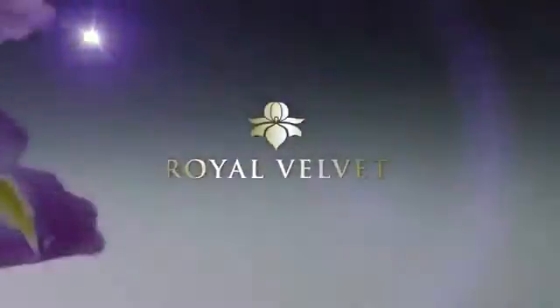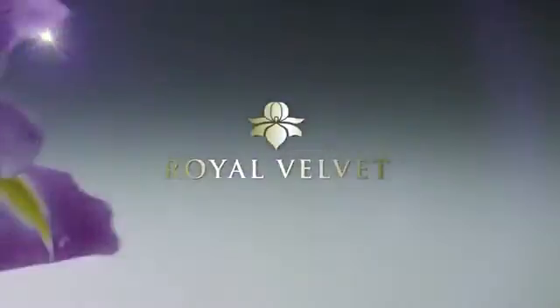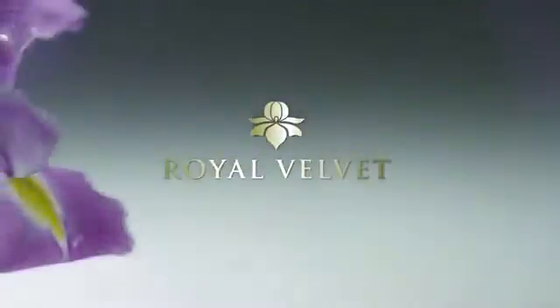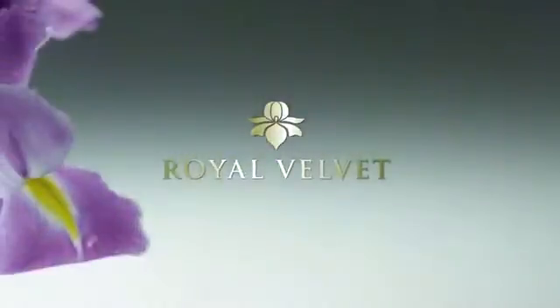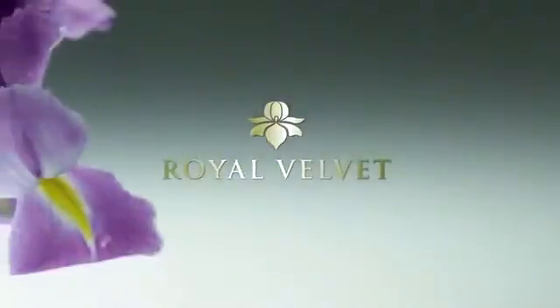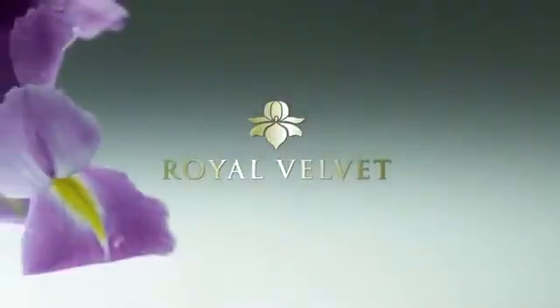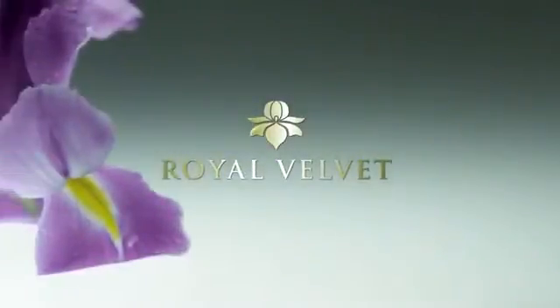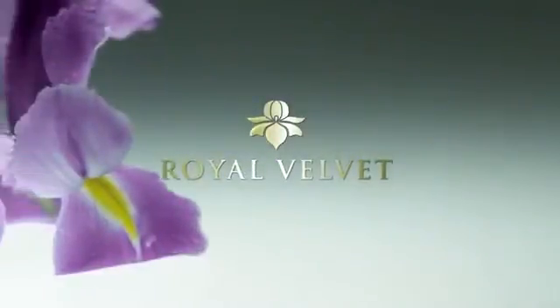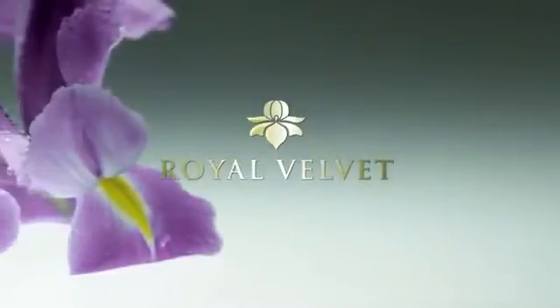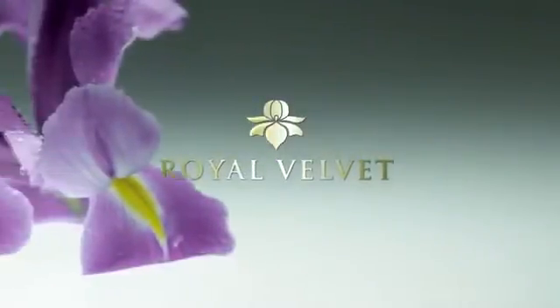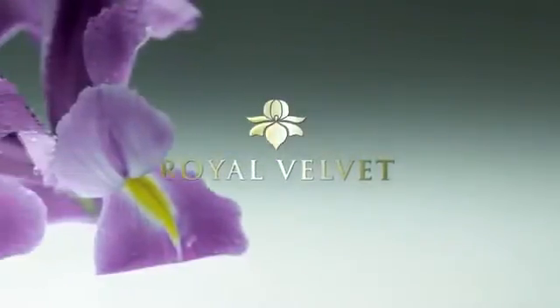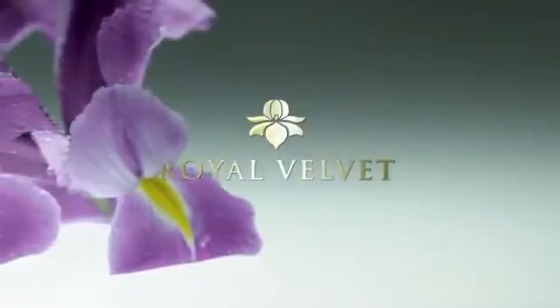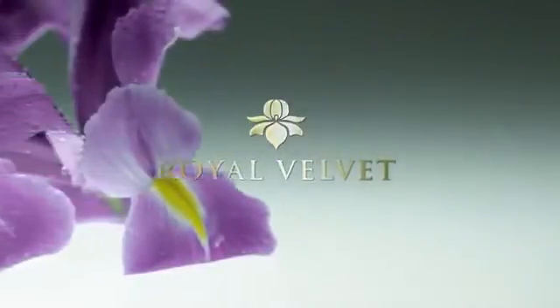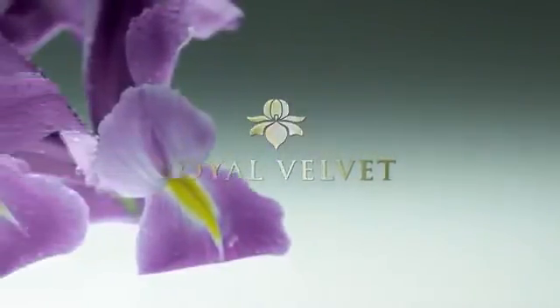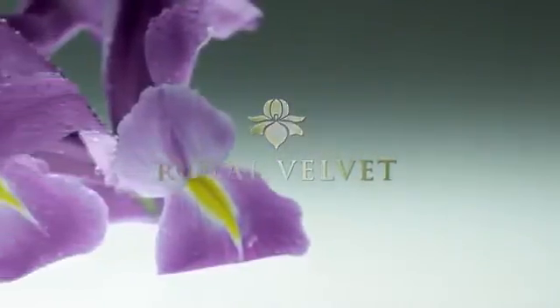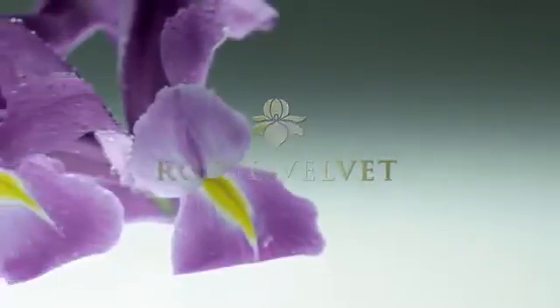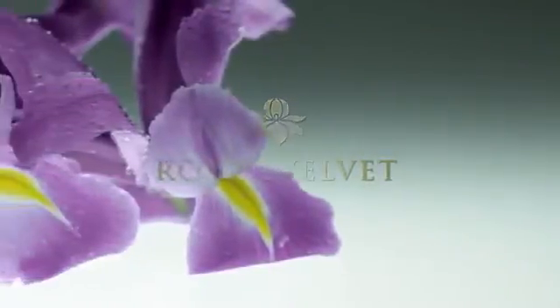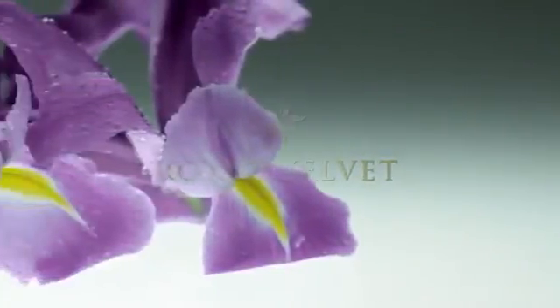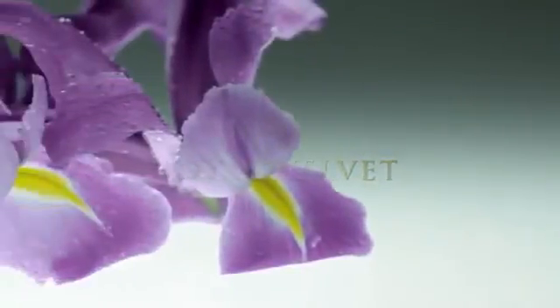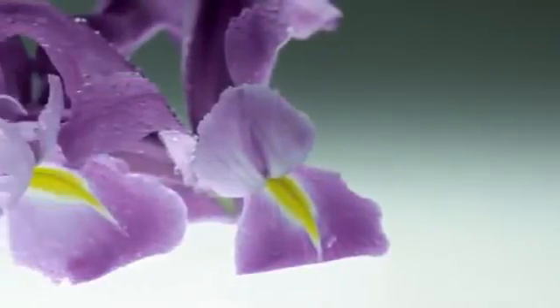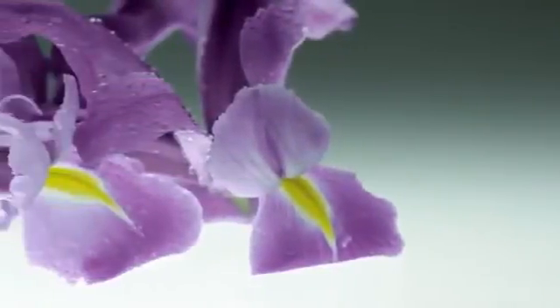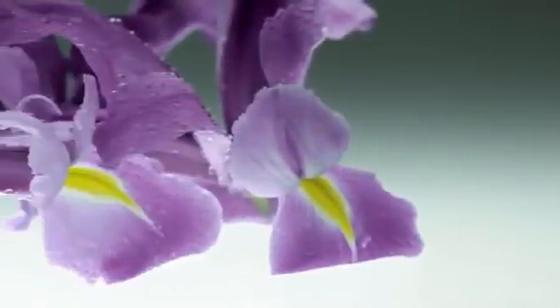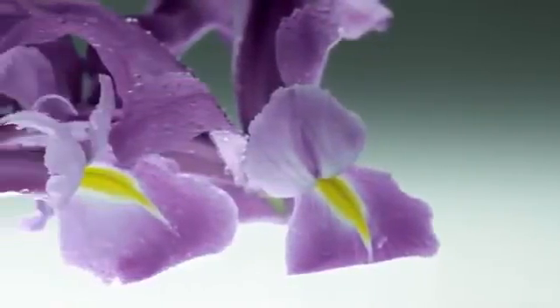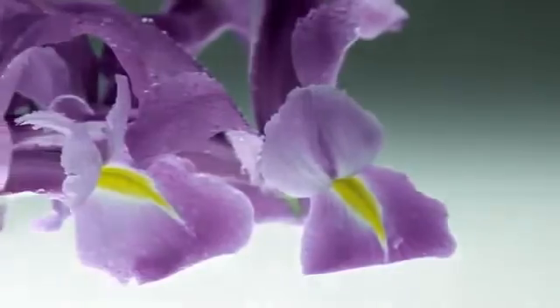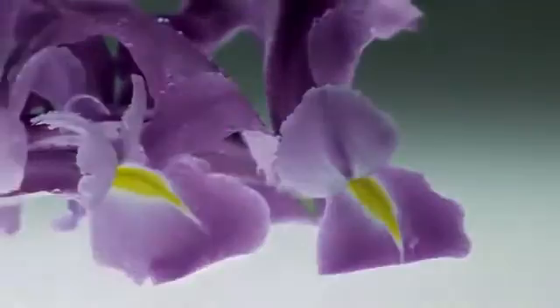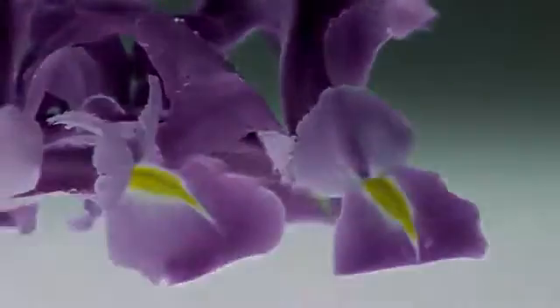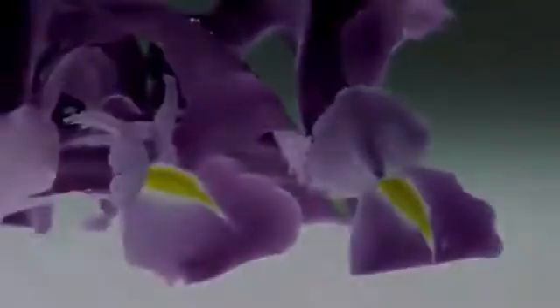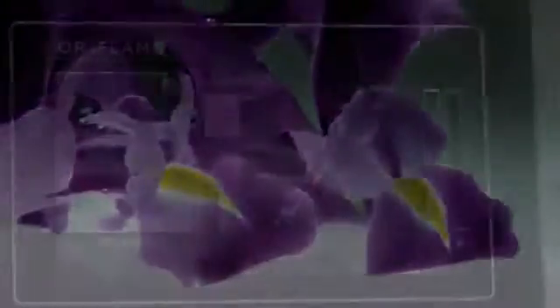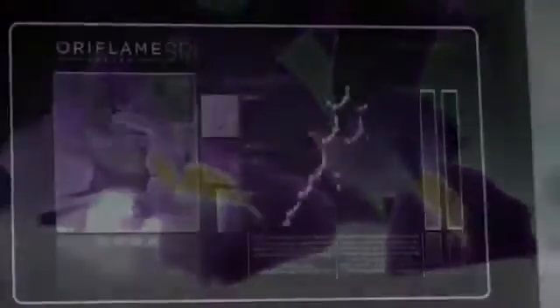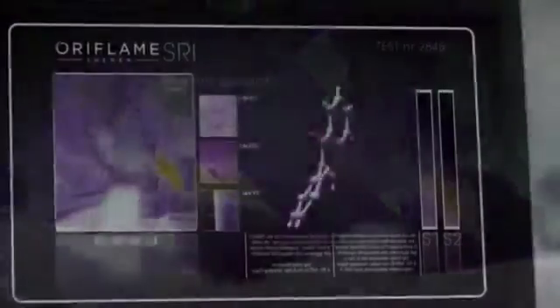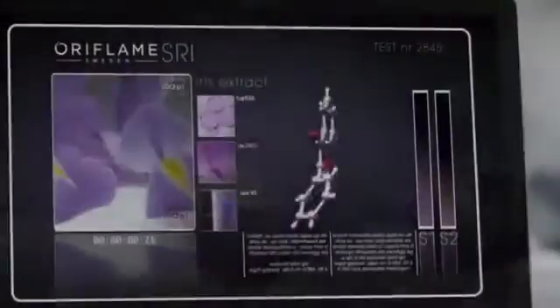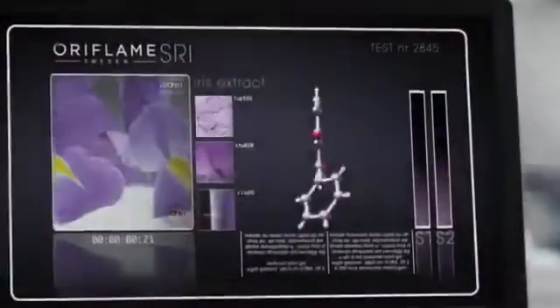Iris extract, known for its healing powers, is our key age-defying ingredient.